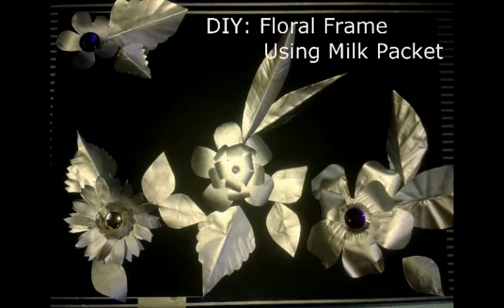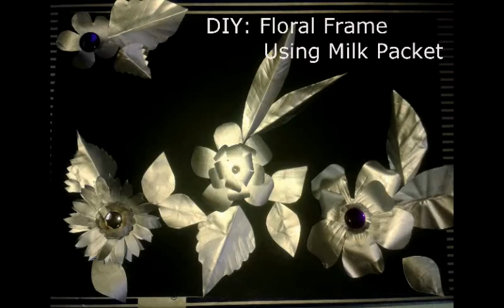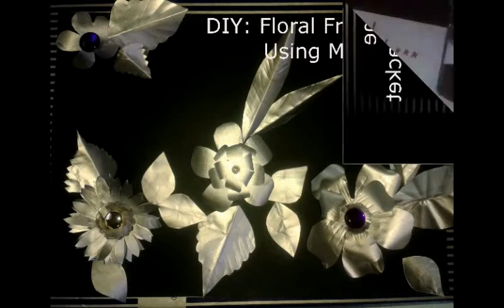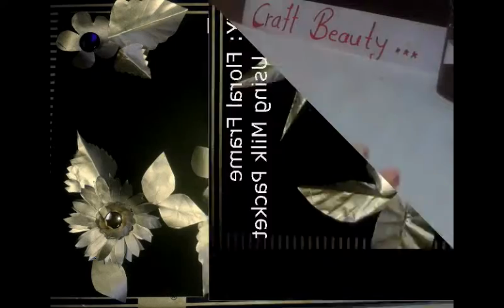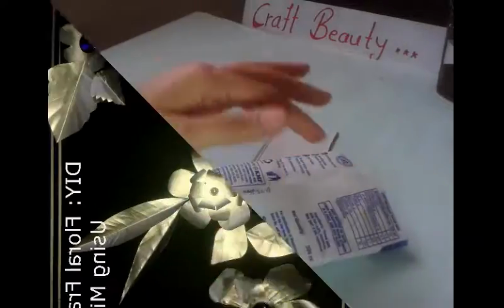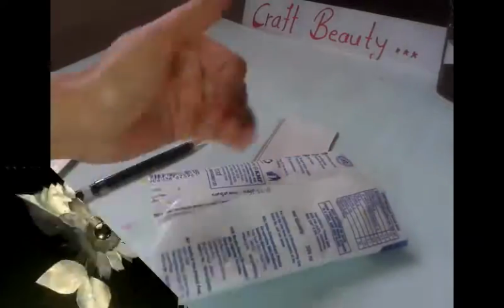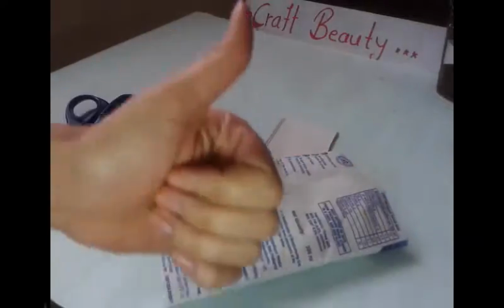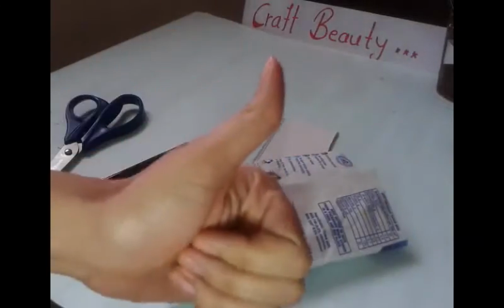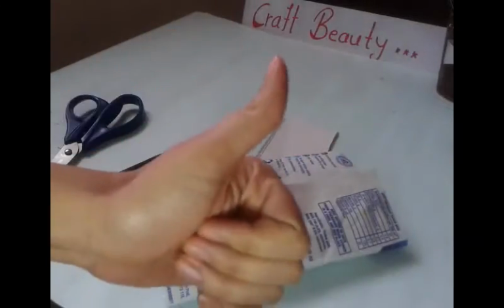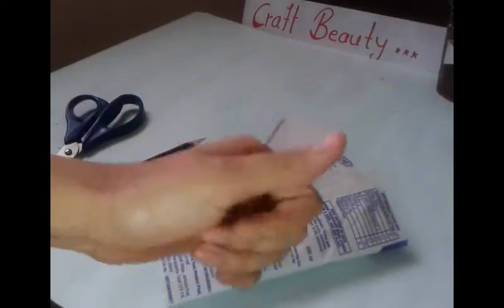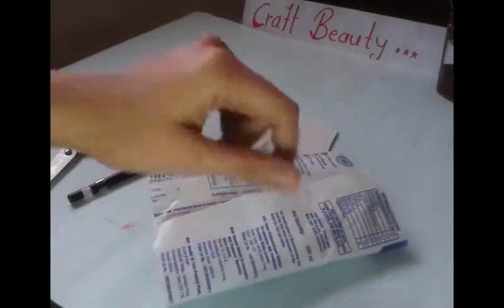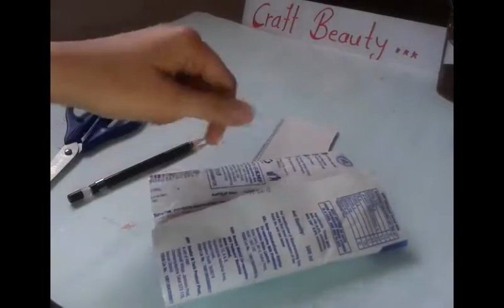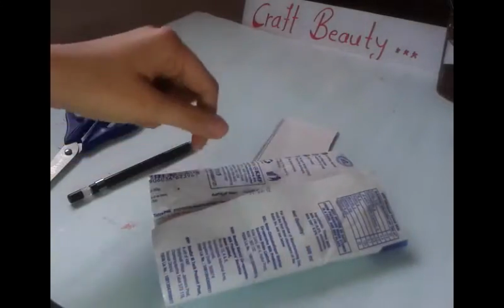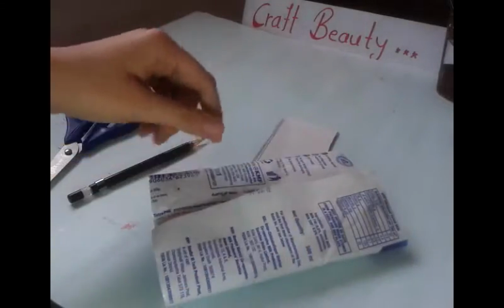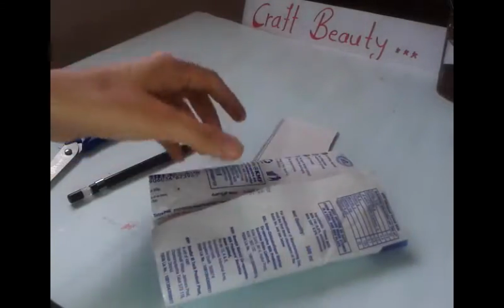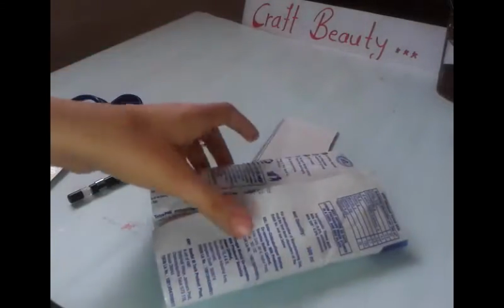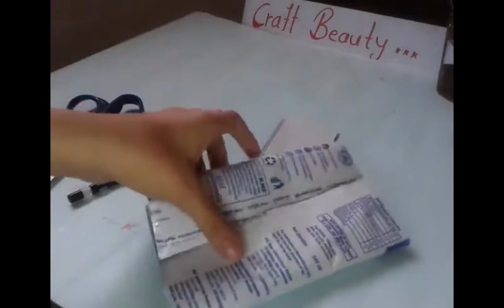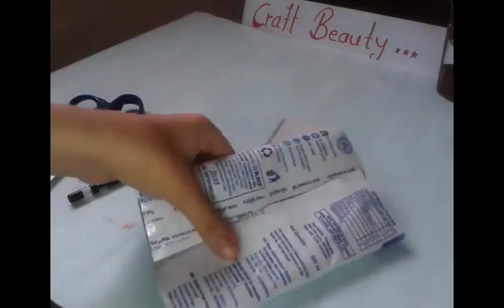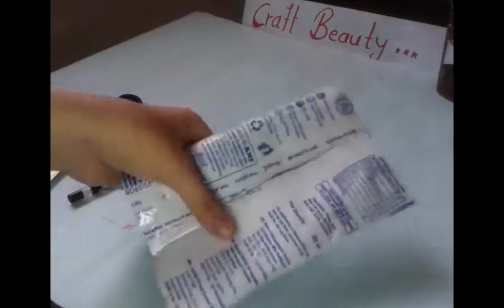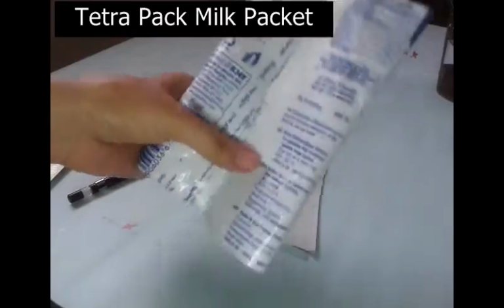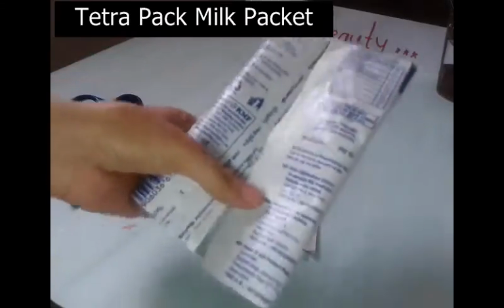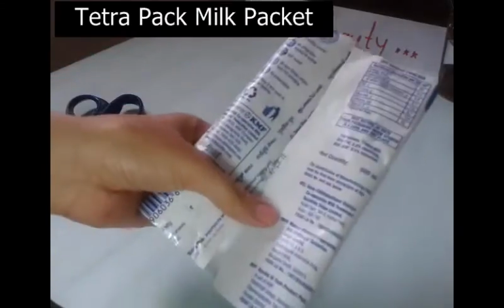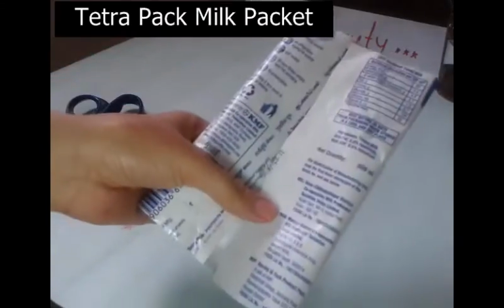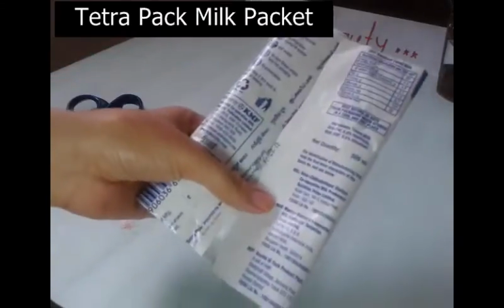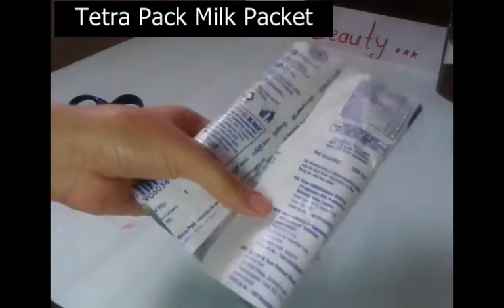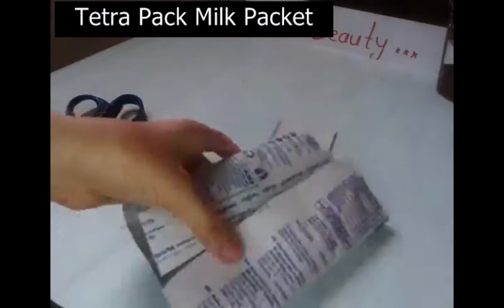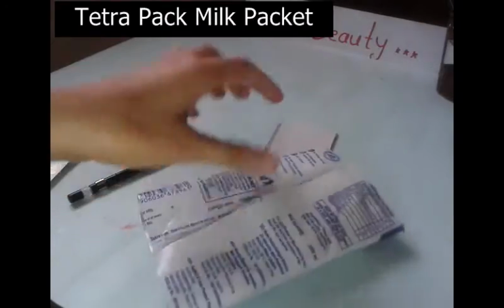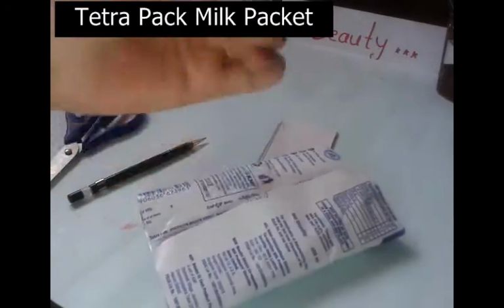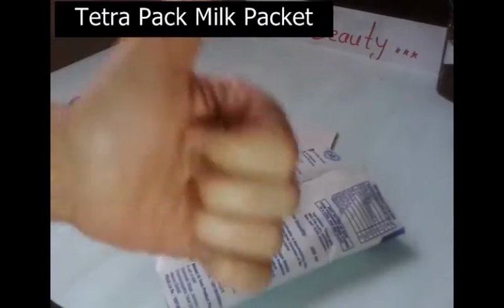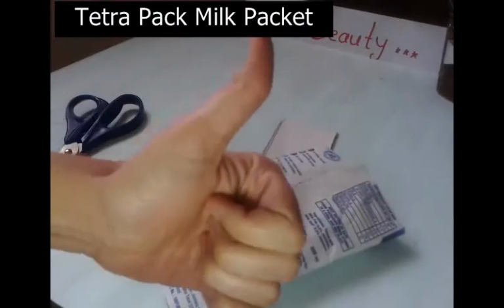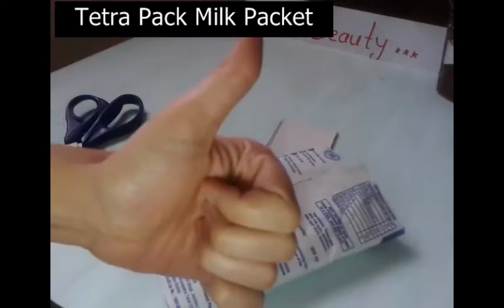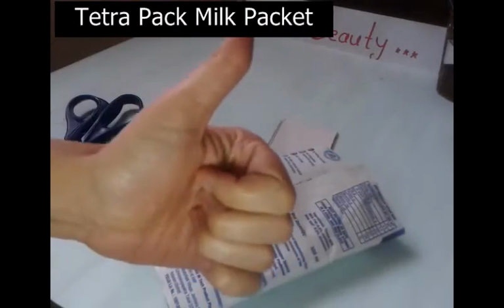Hello friends, welcome to Crab Beauty. Today we are going to make flowers from tetrapack milk packet. So let's get started.